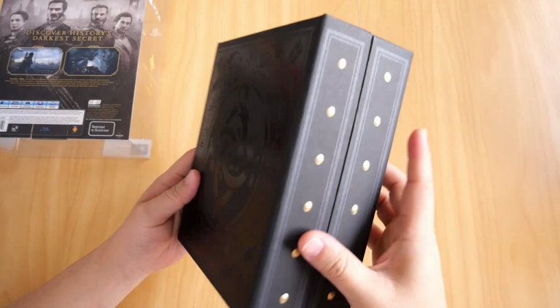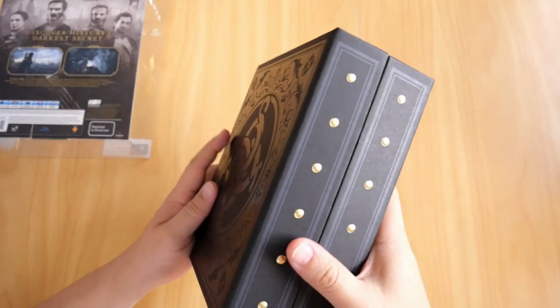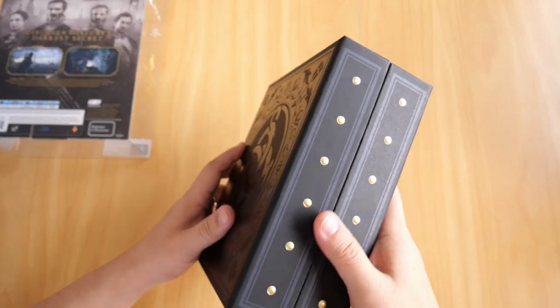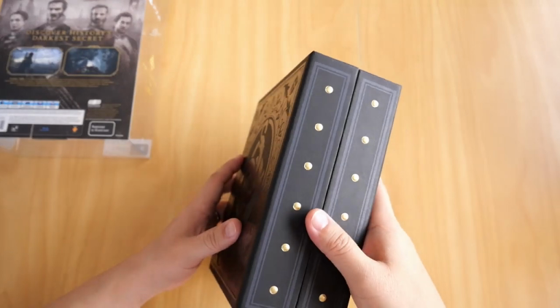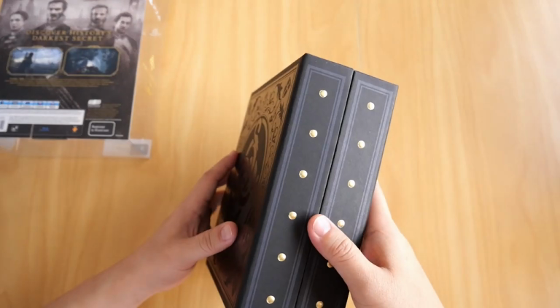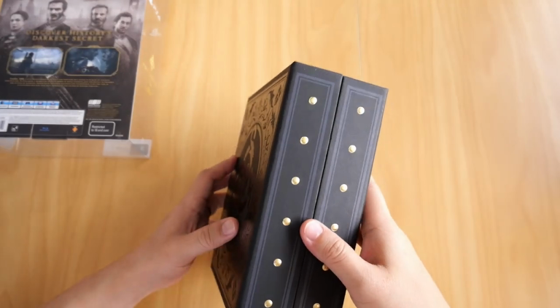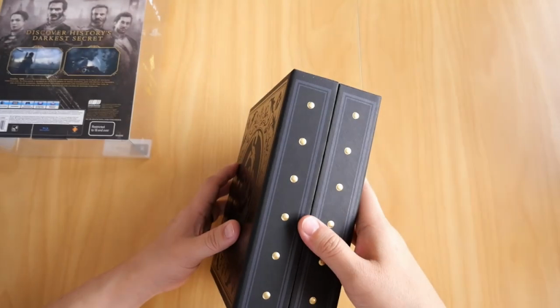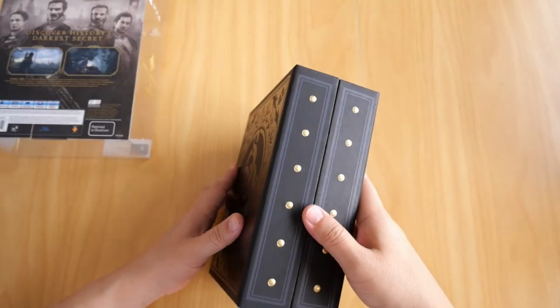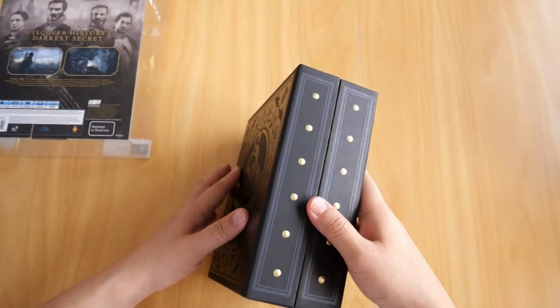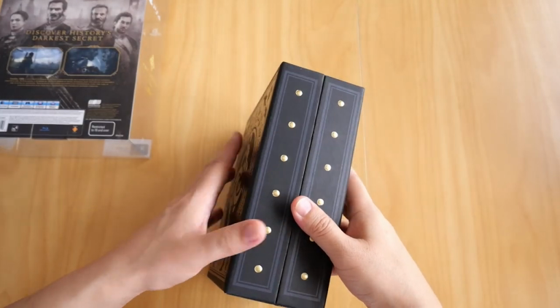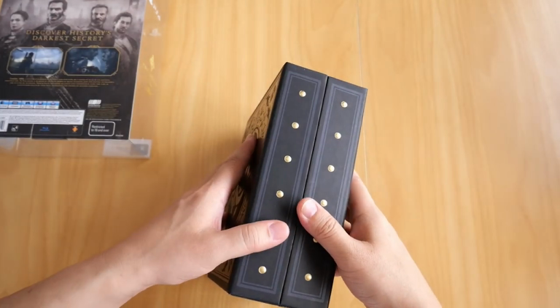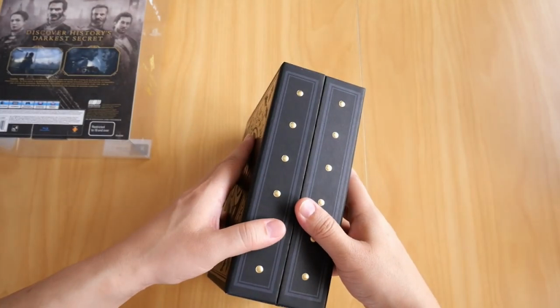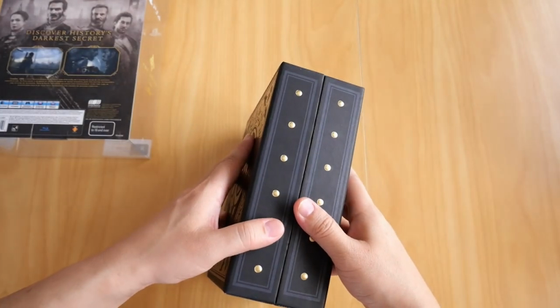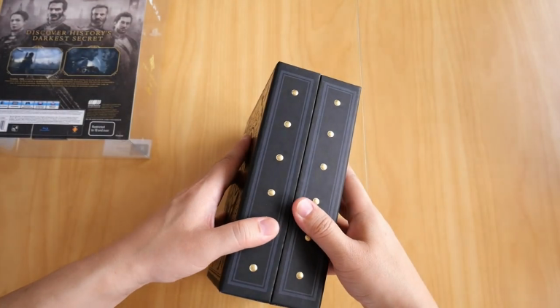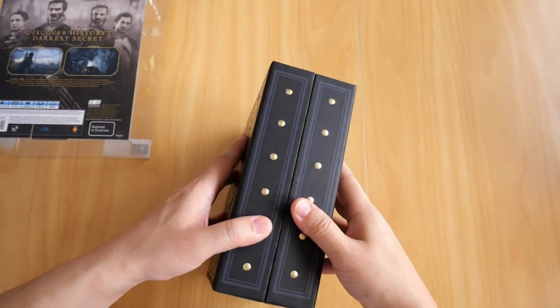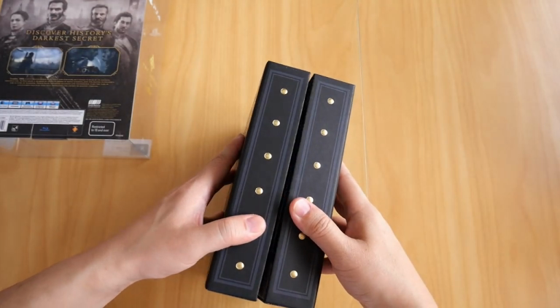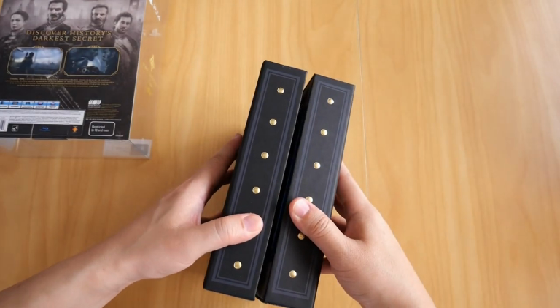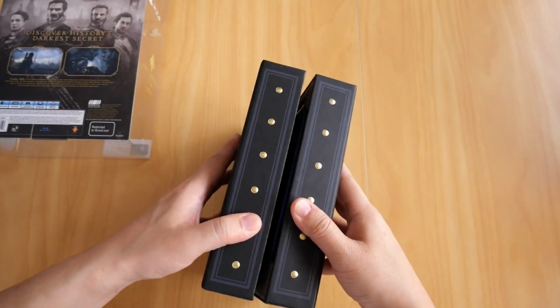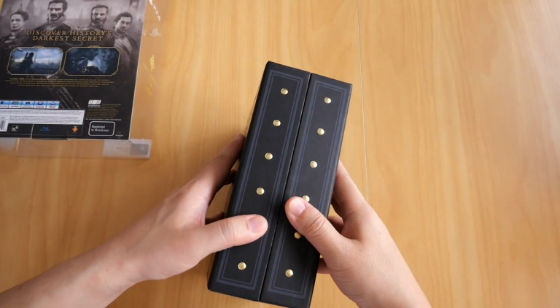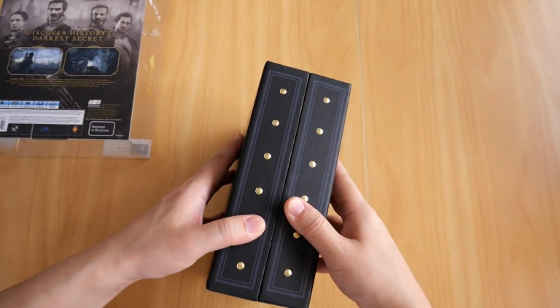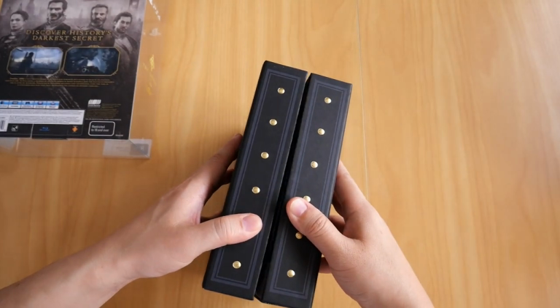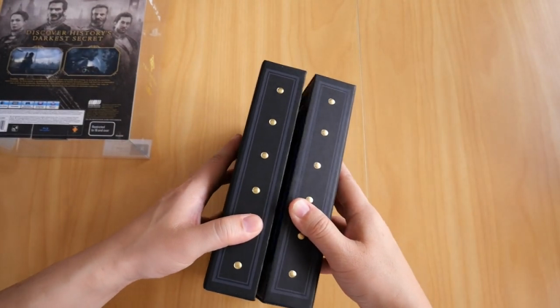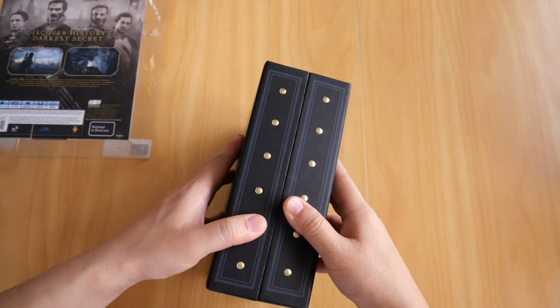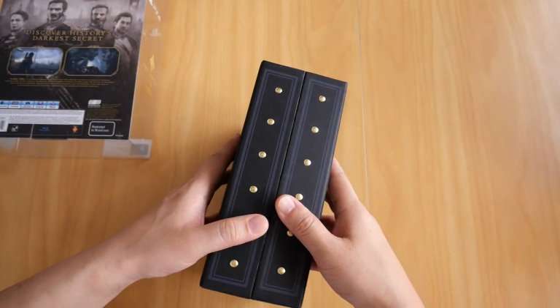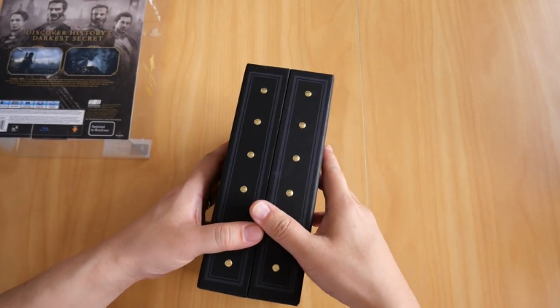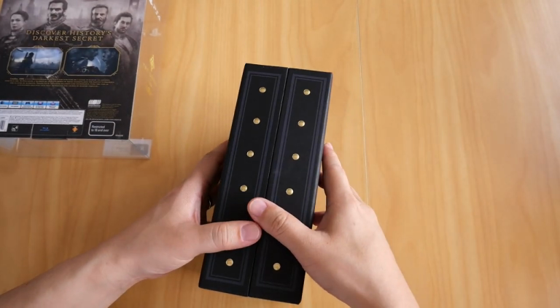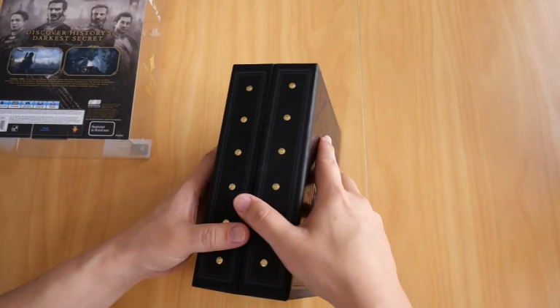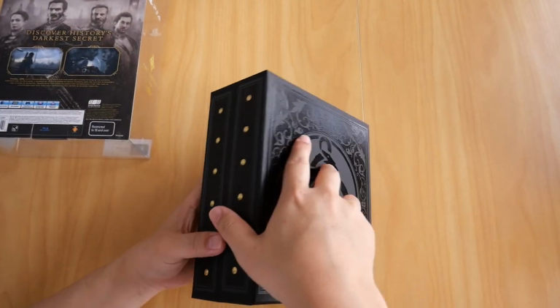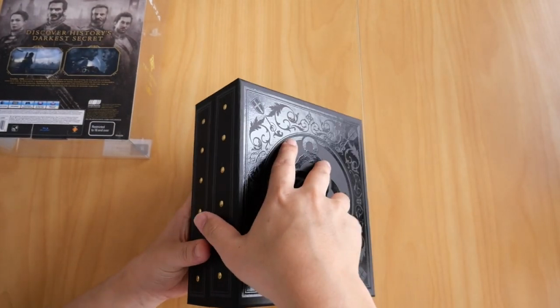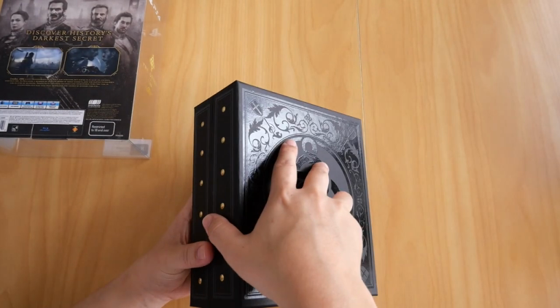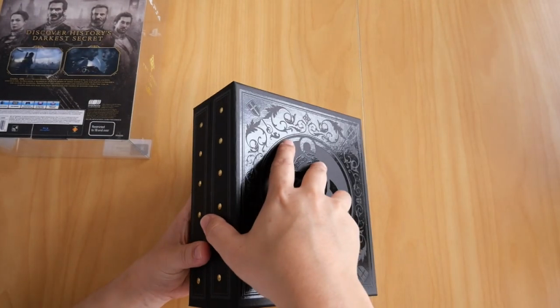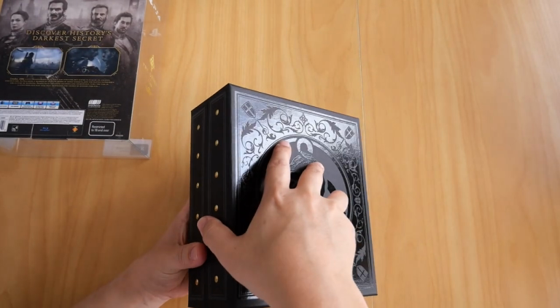The box is also magnetized, as you can see here — hopefully you can see that.